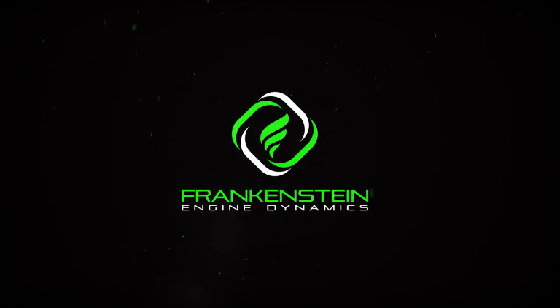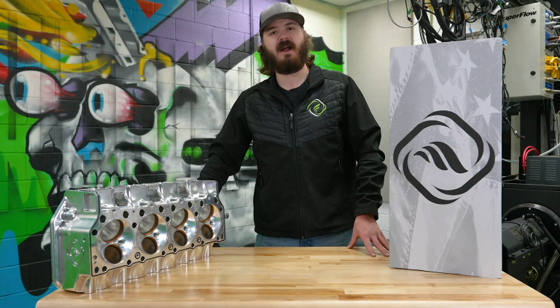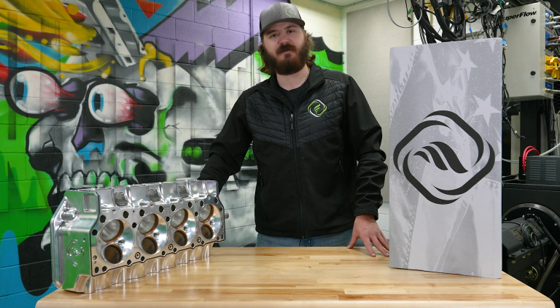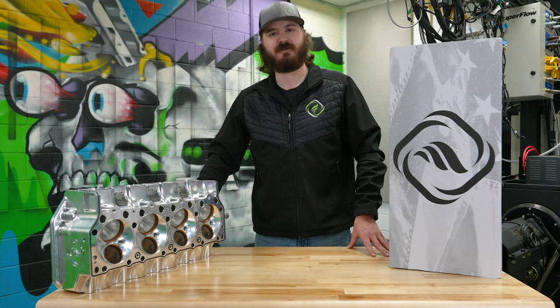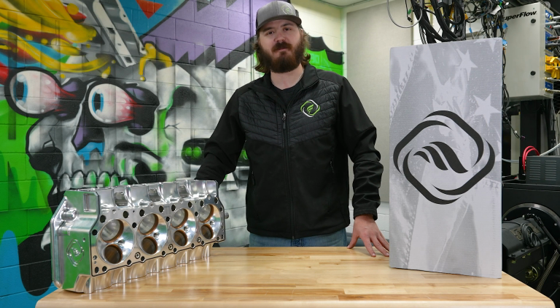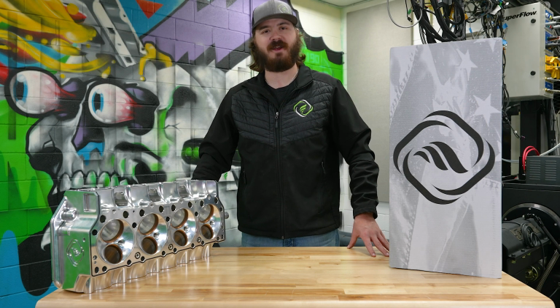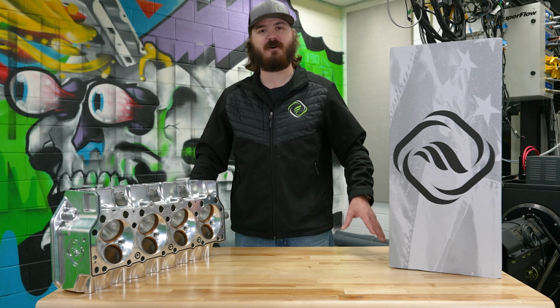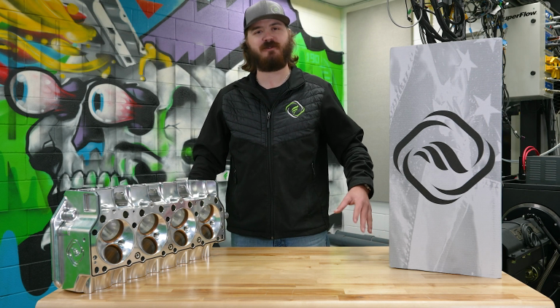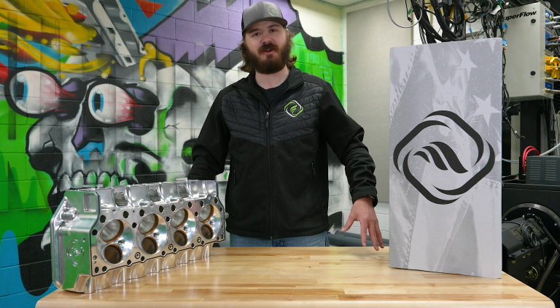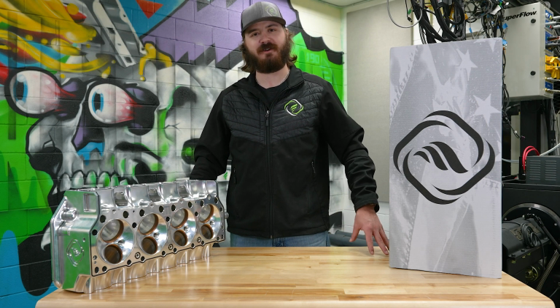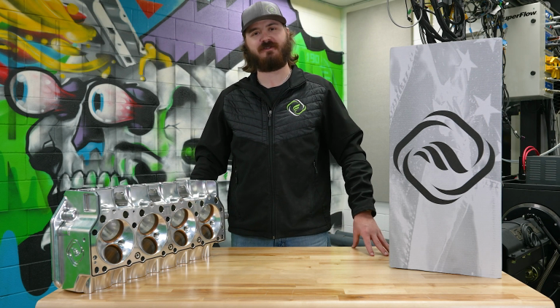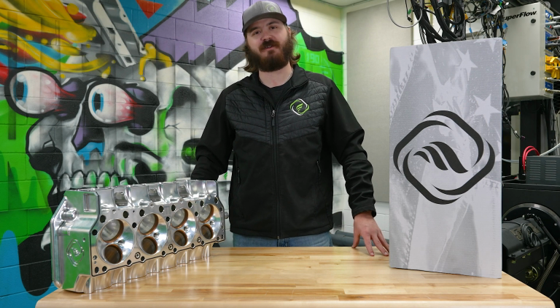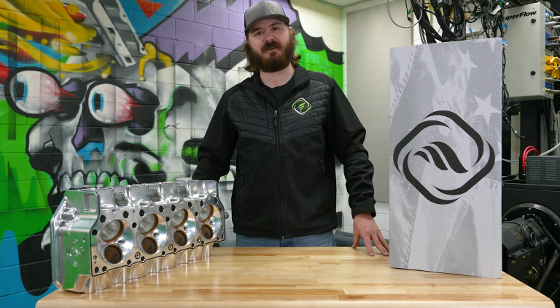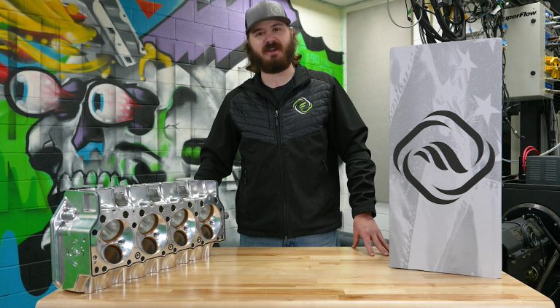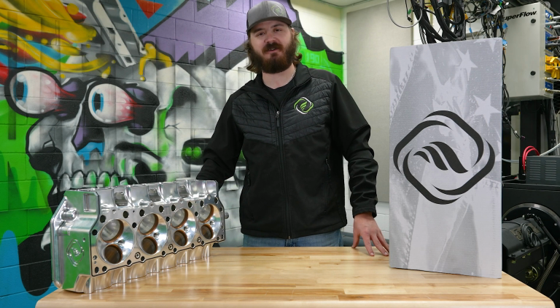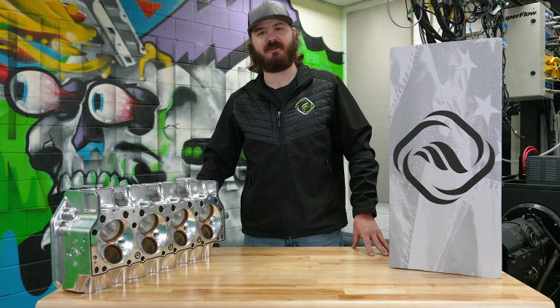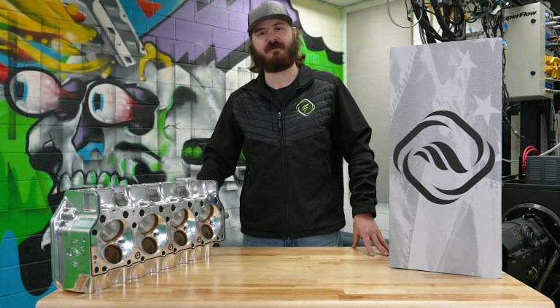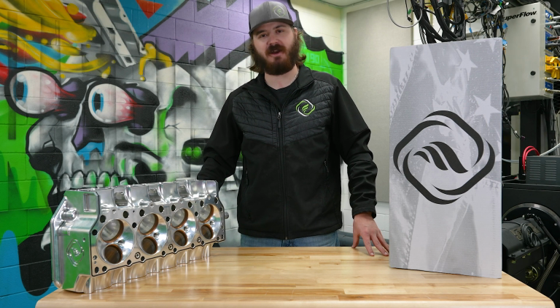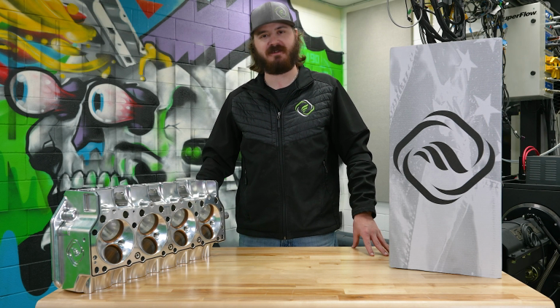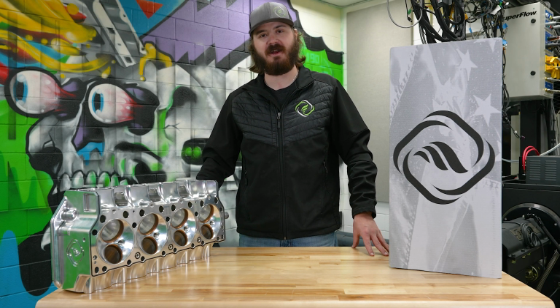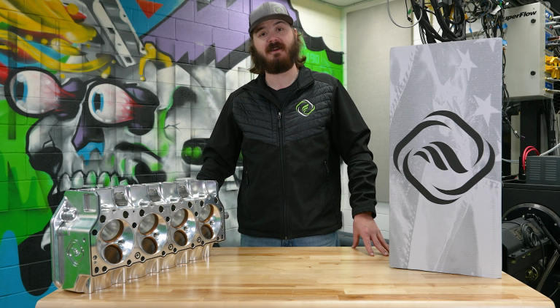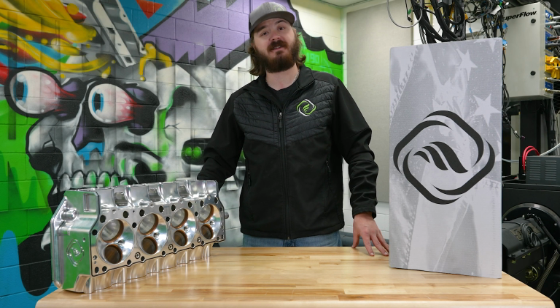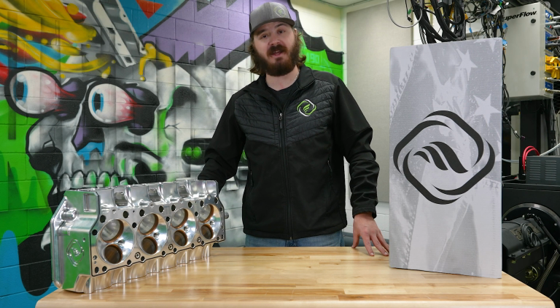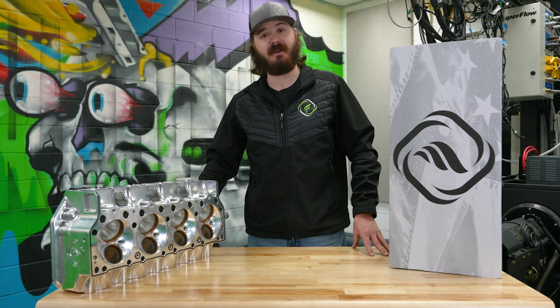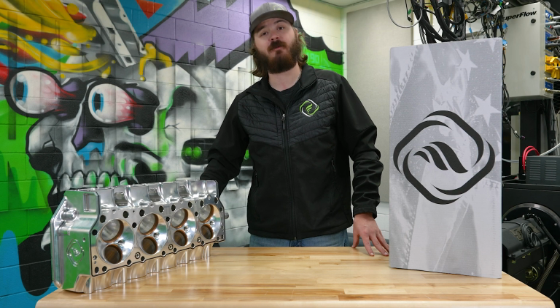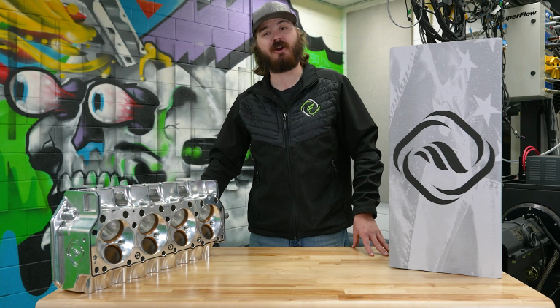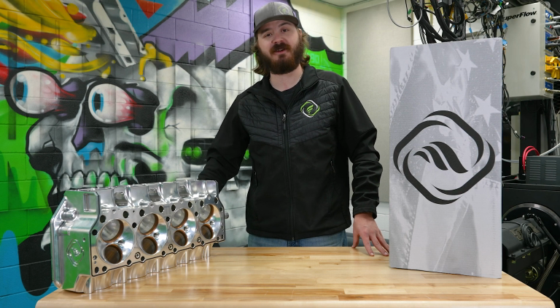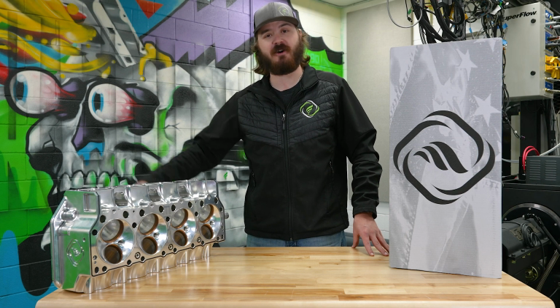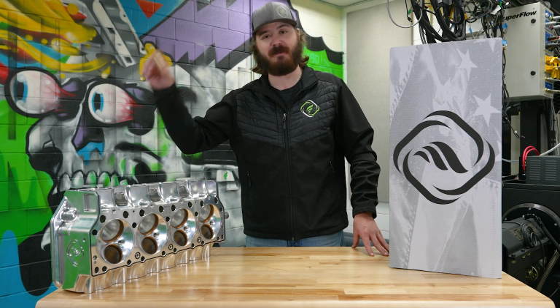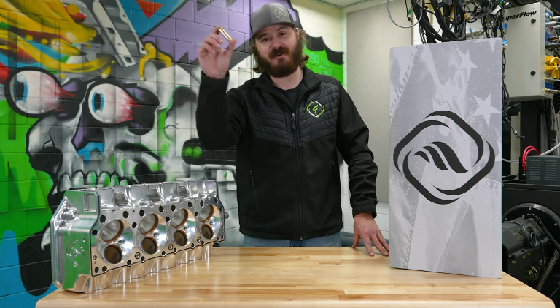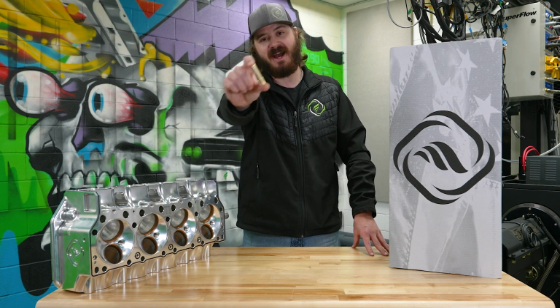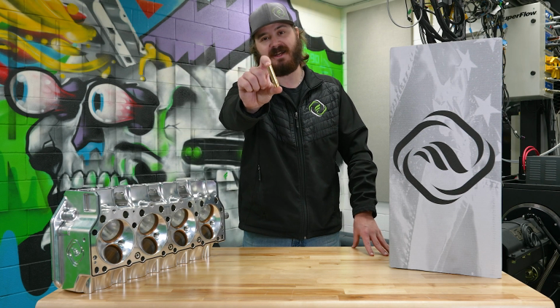Hey folks, I'm Mike and welcome to another edition of our tech series here at Frankenstein. Today, we're going to be talking about guides.